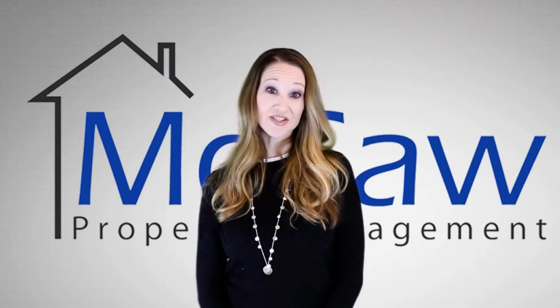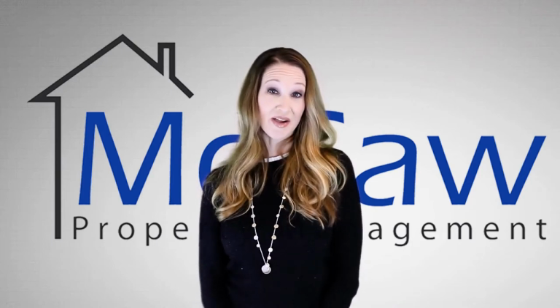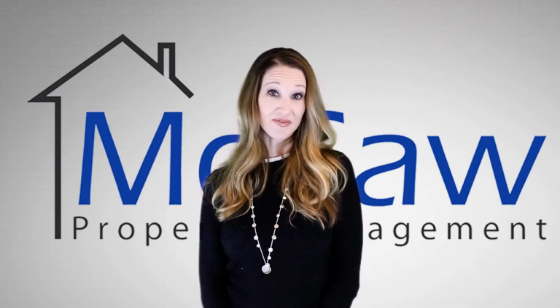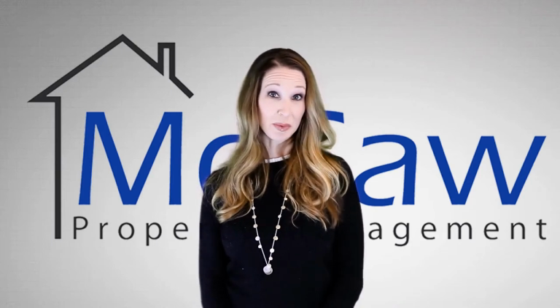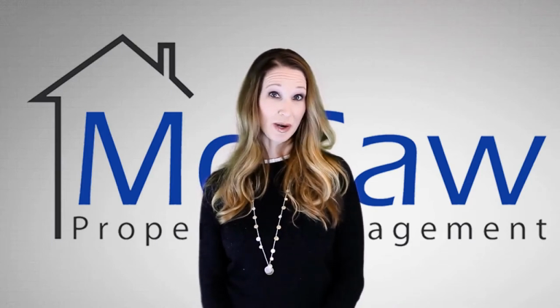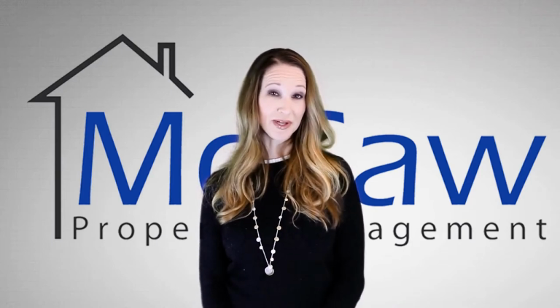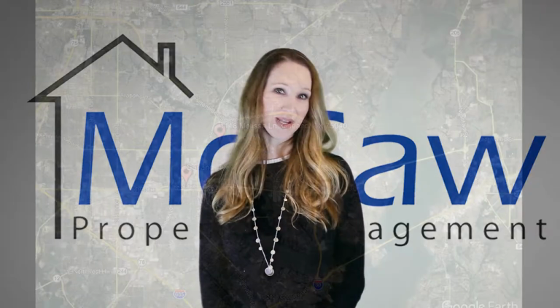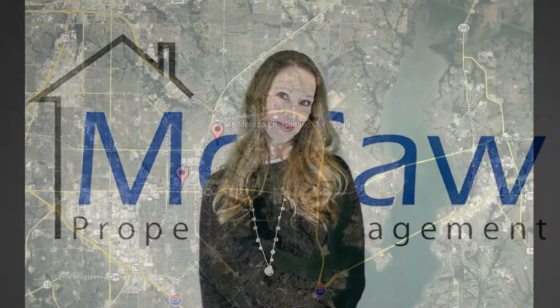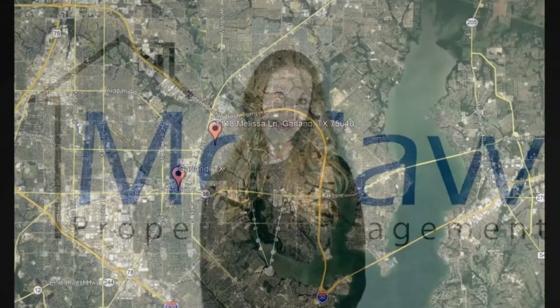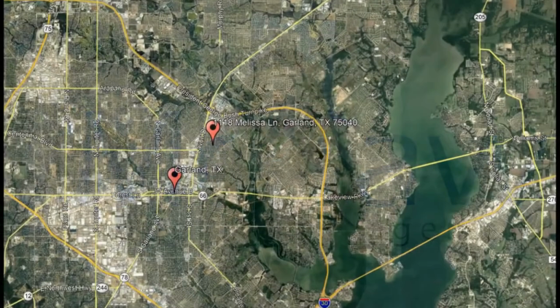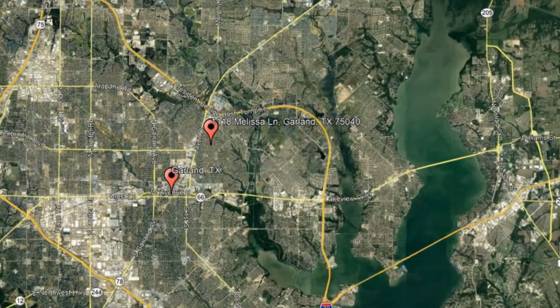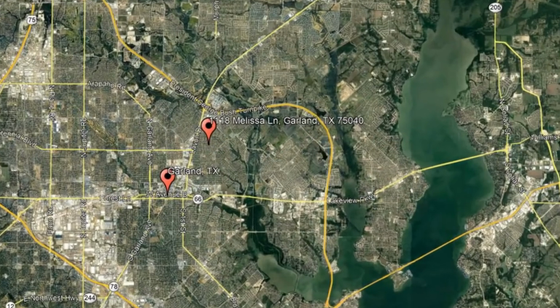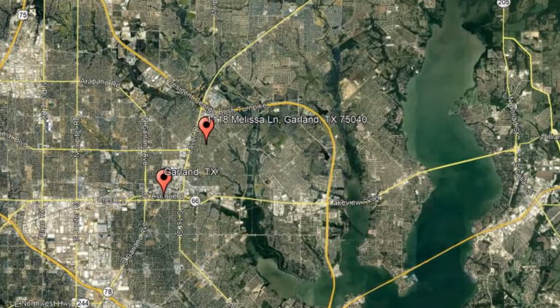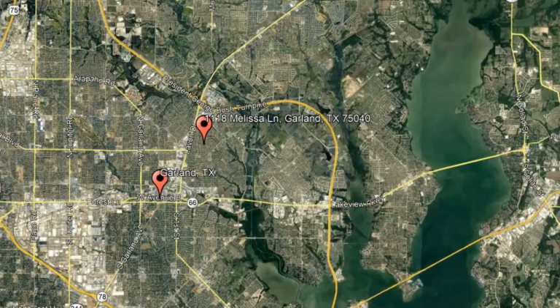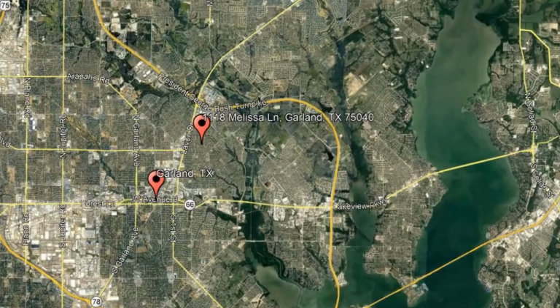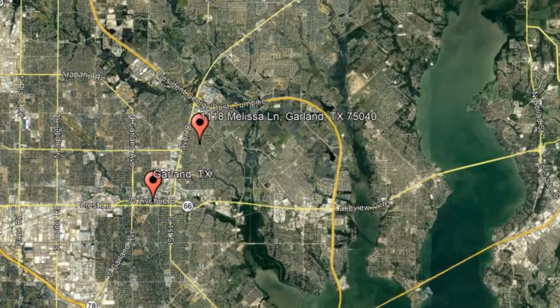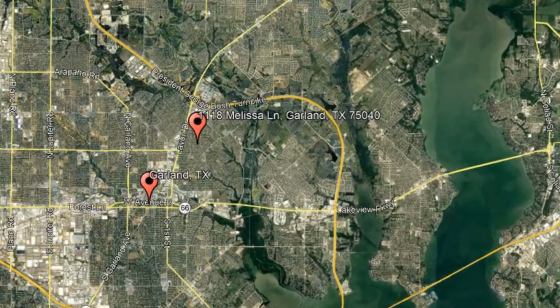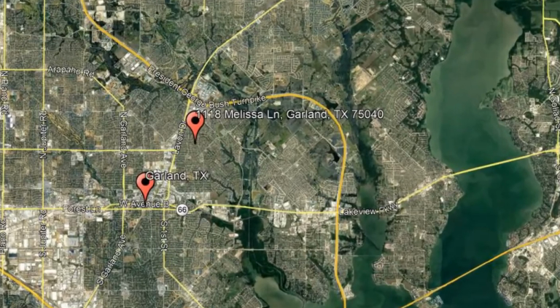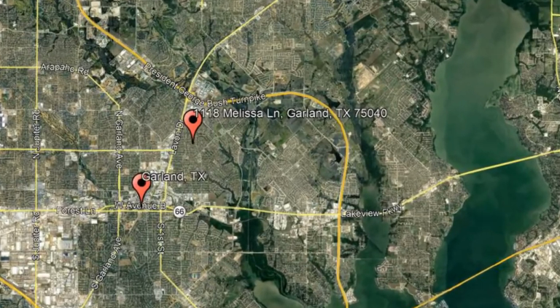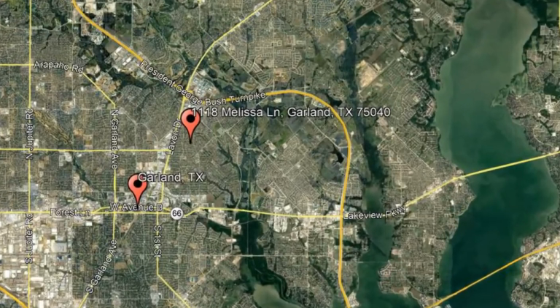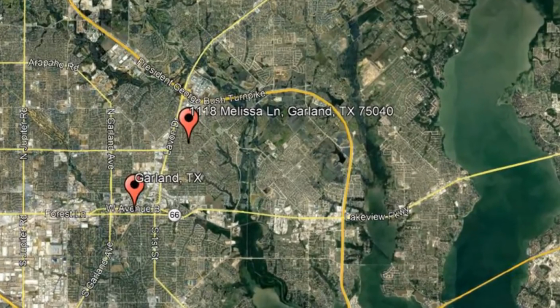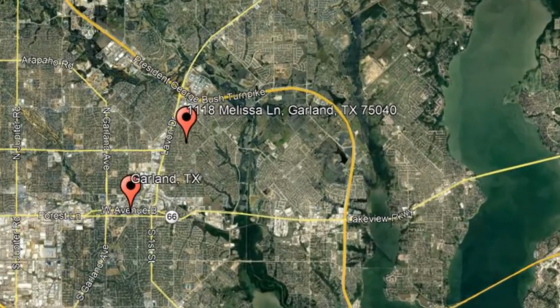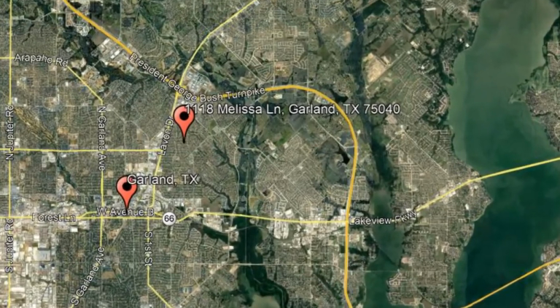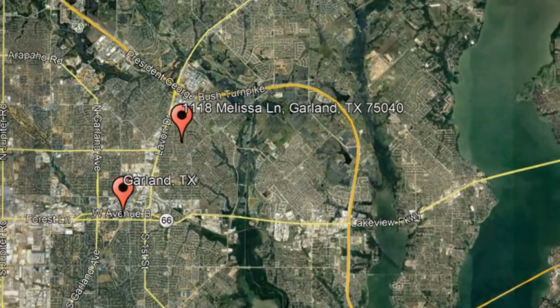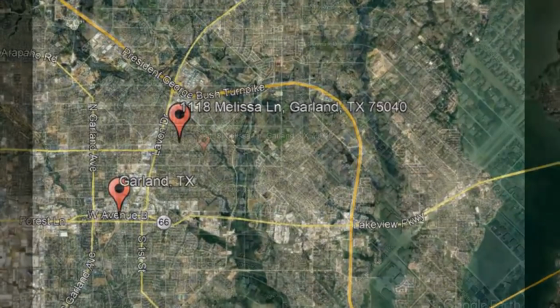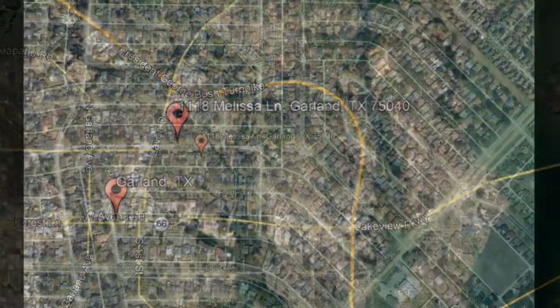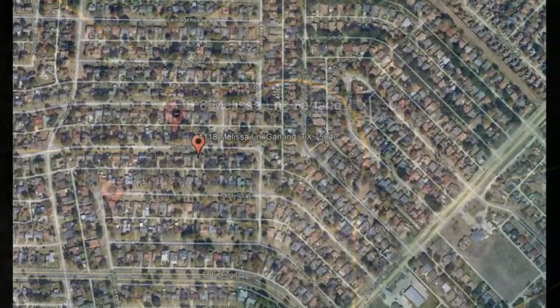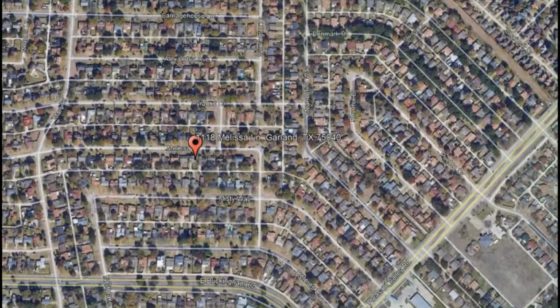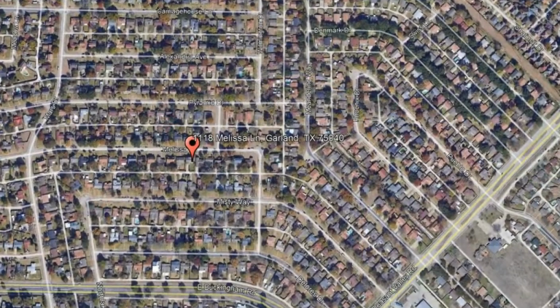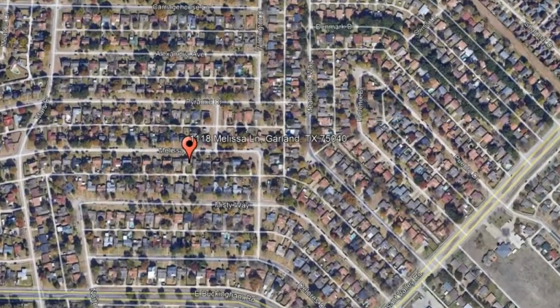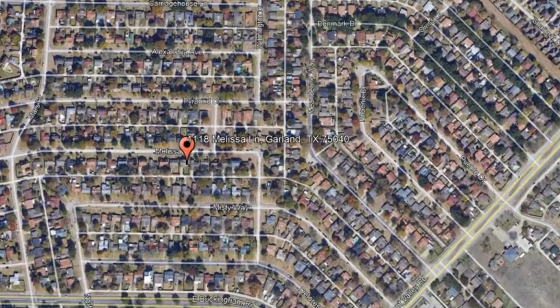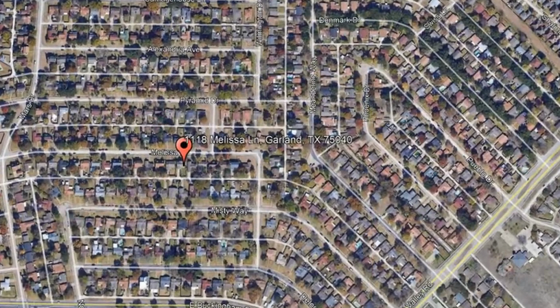Check out this available property and make it yours today. 1118 Melissa Lane, Garland, Texas.